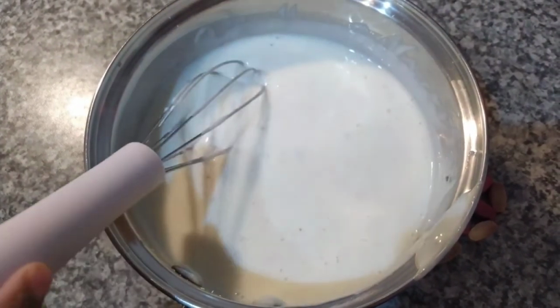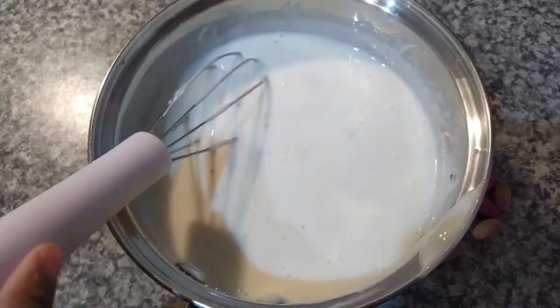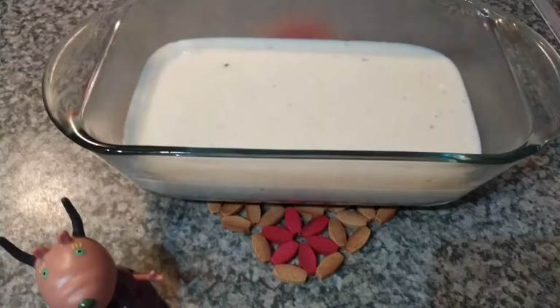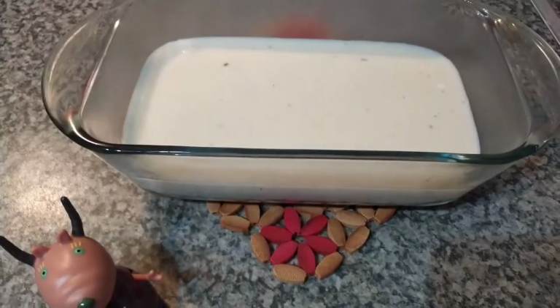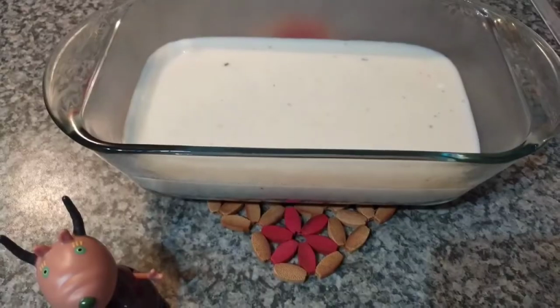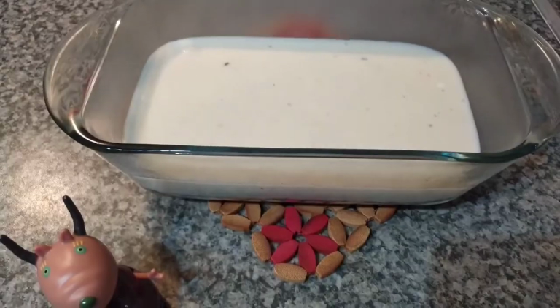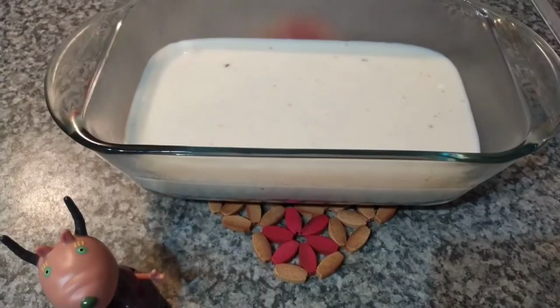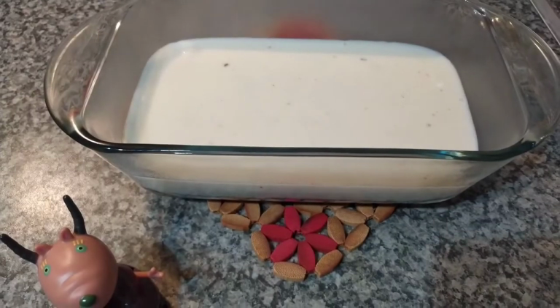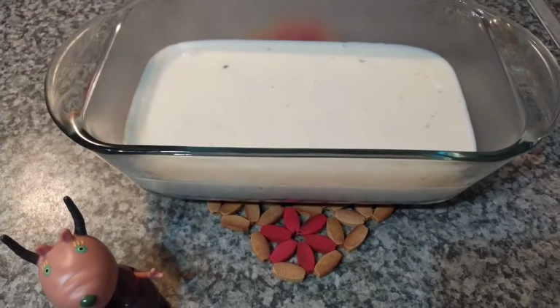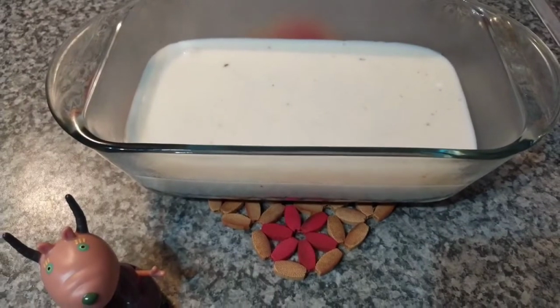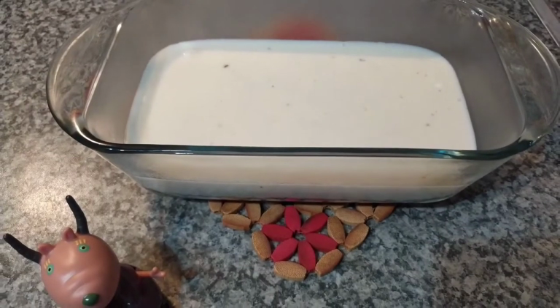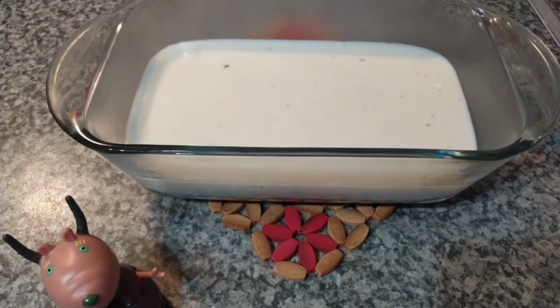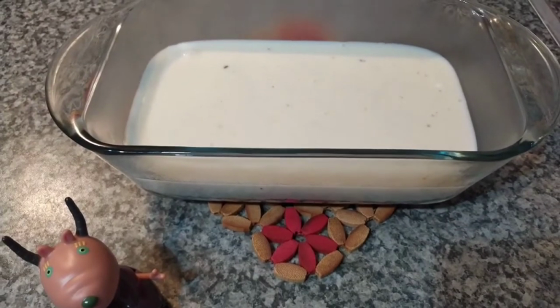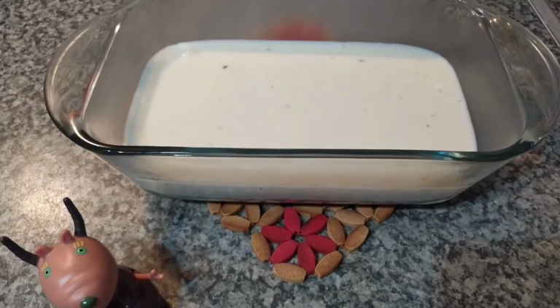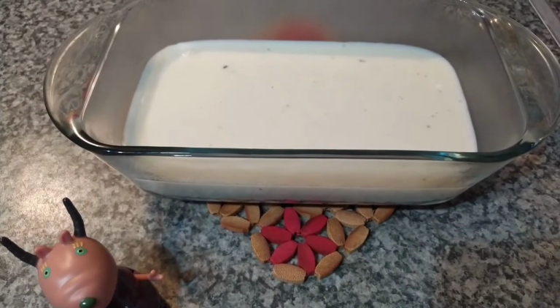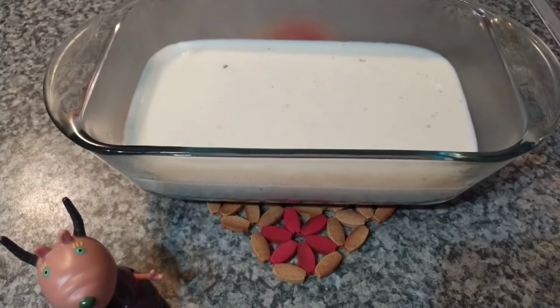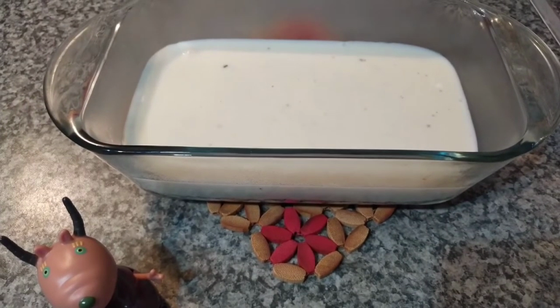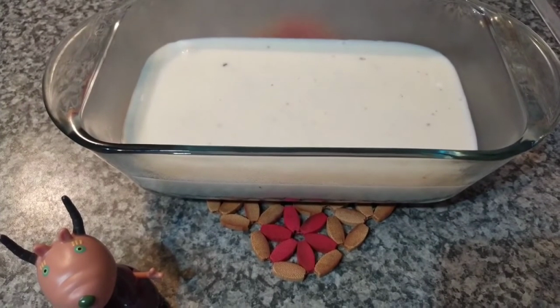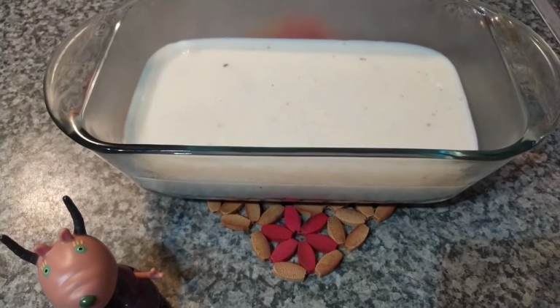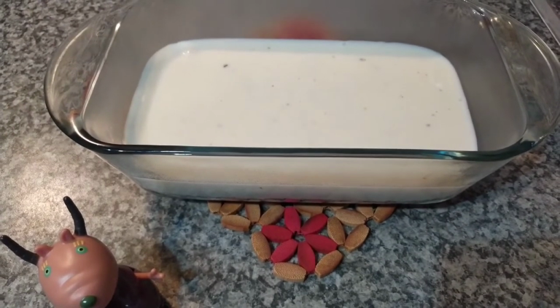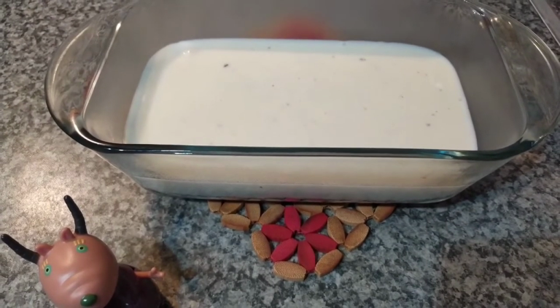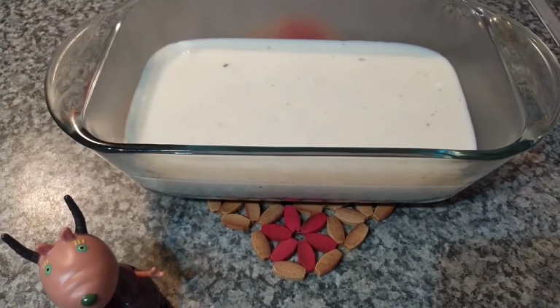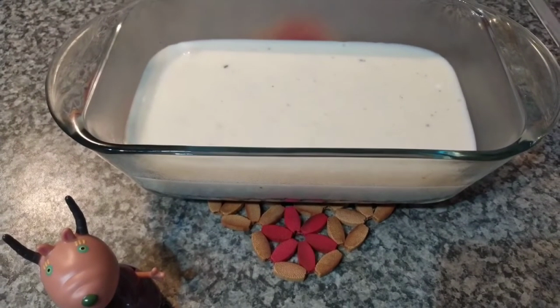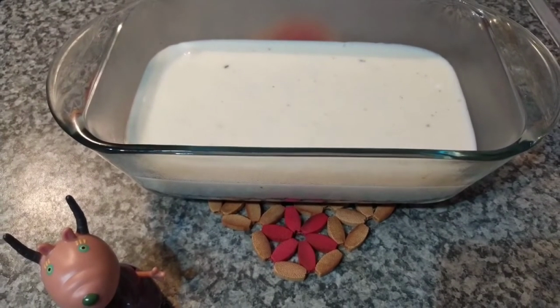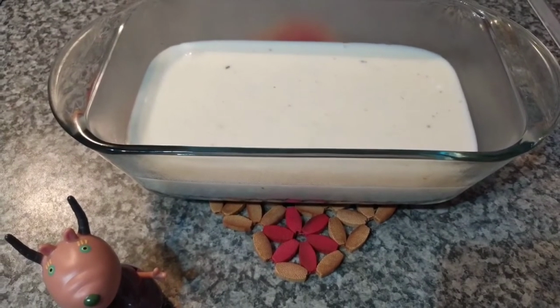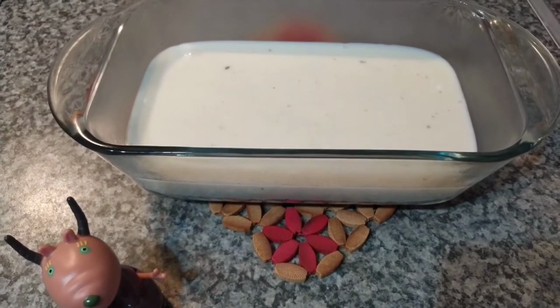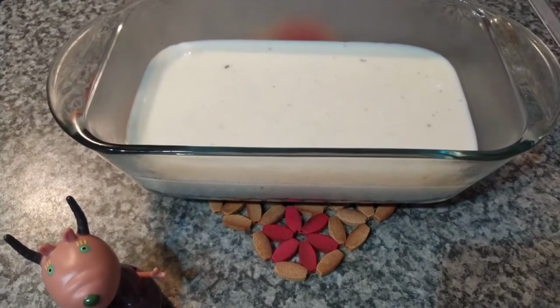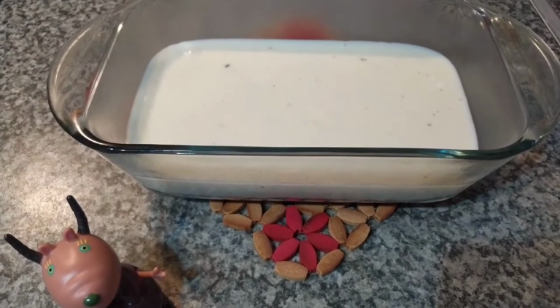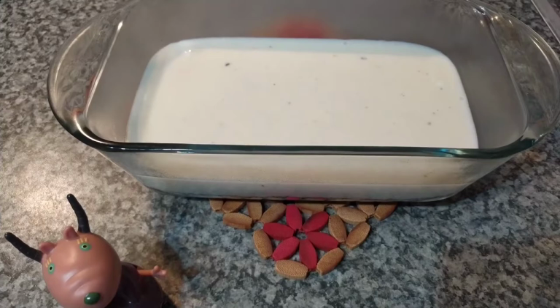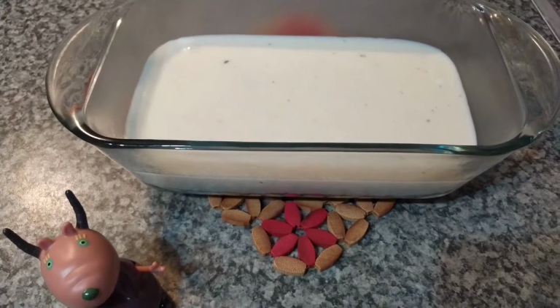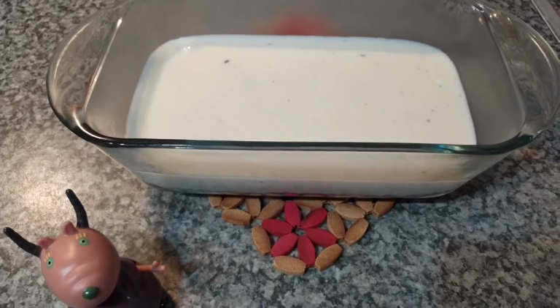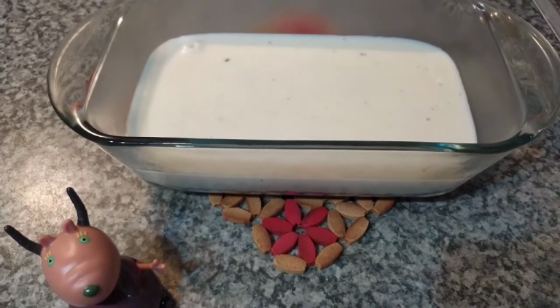I will let it cool down a bit and then put it in the fridge for half an hour.